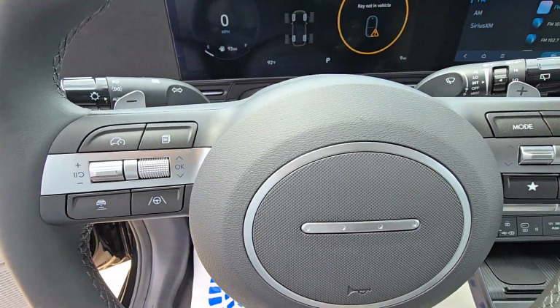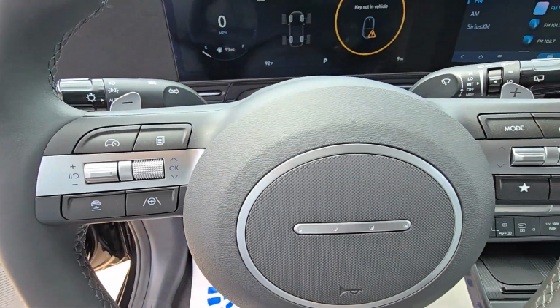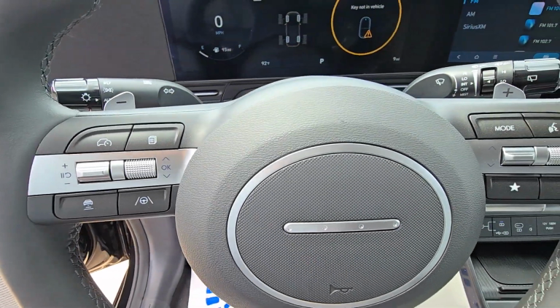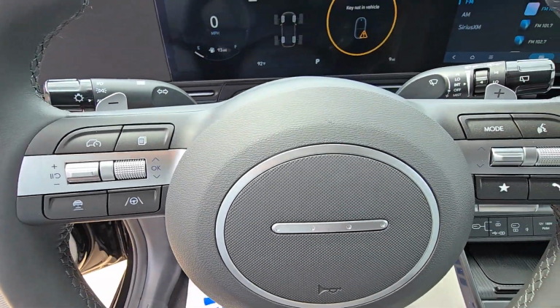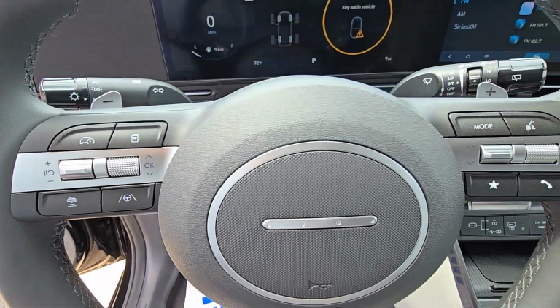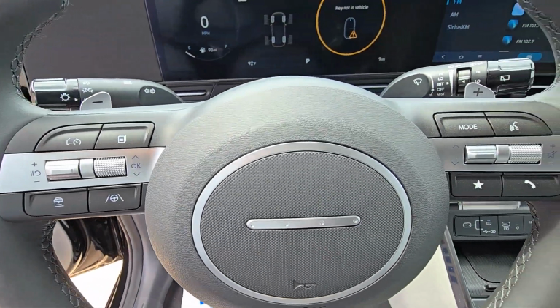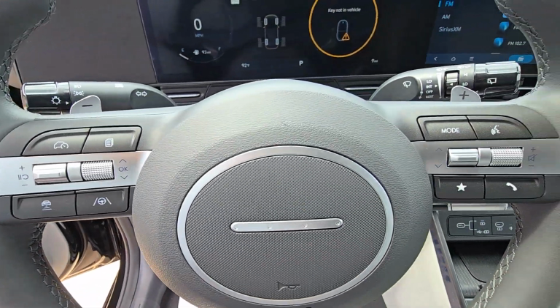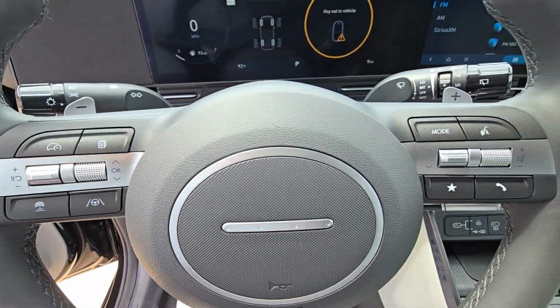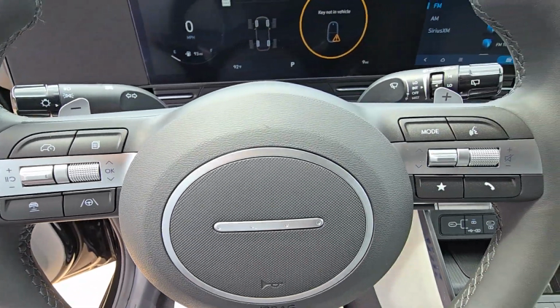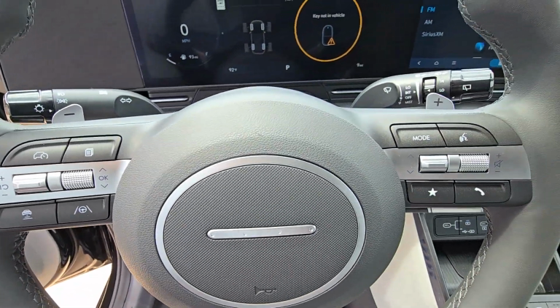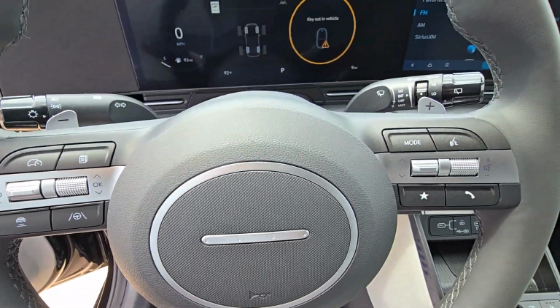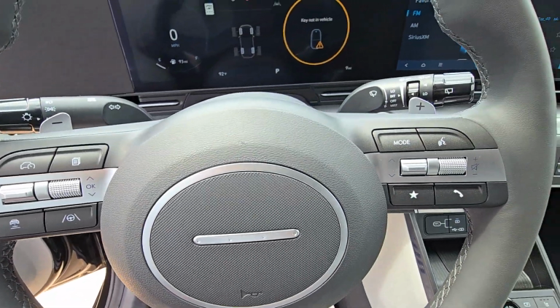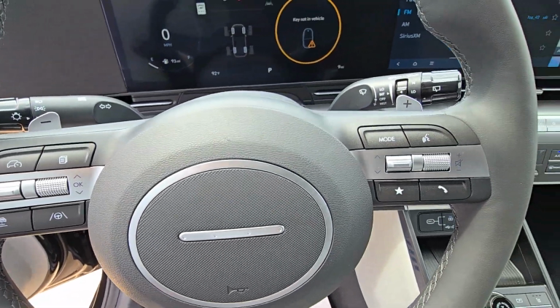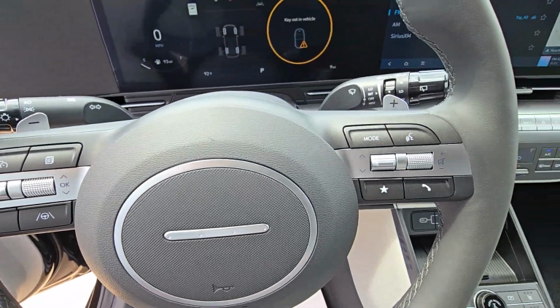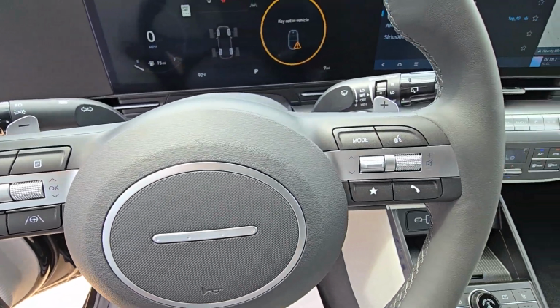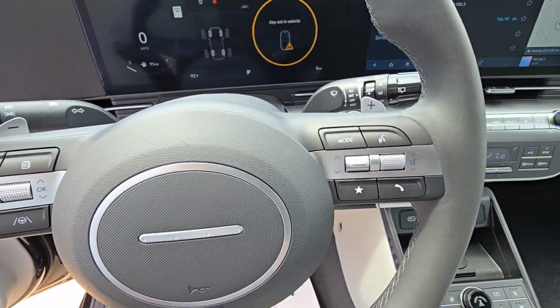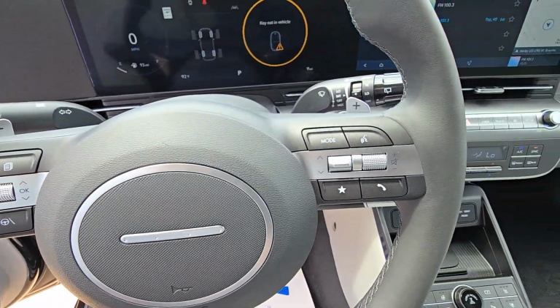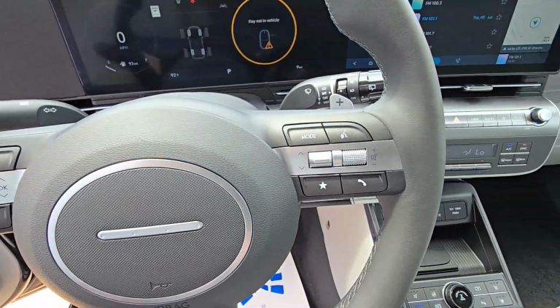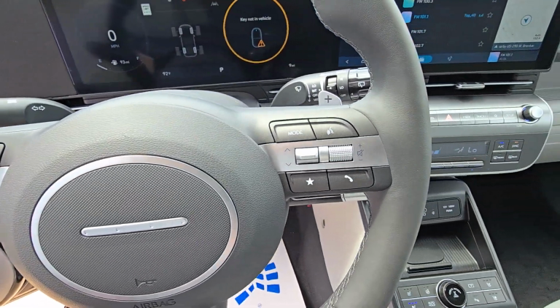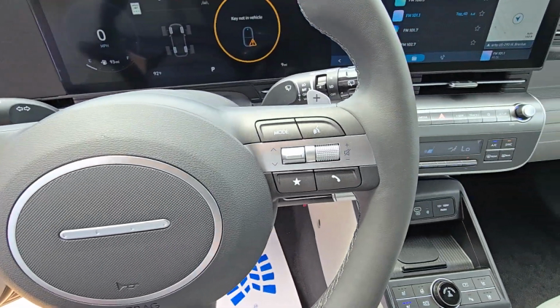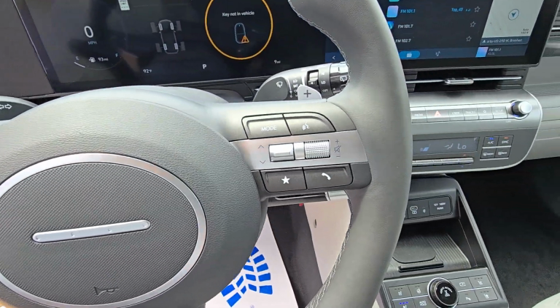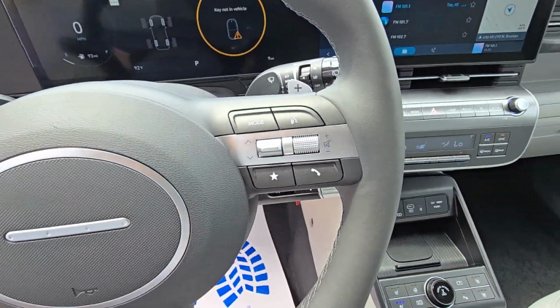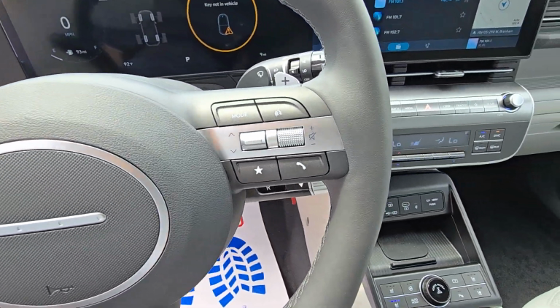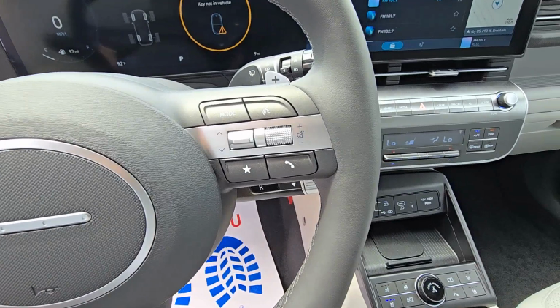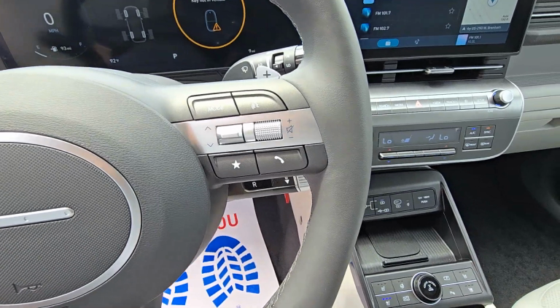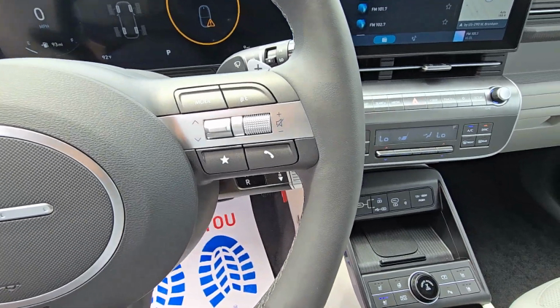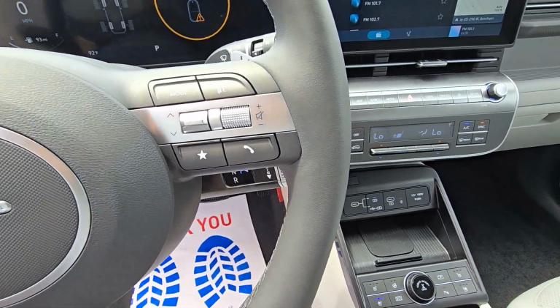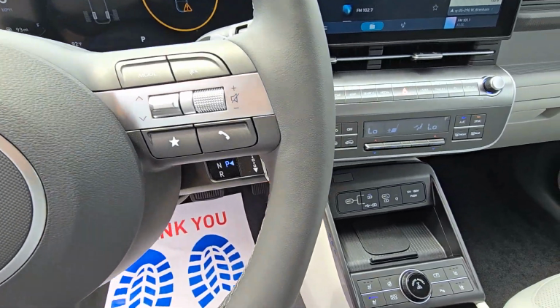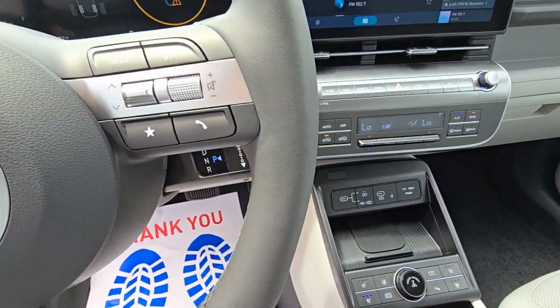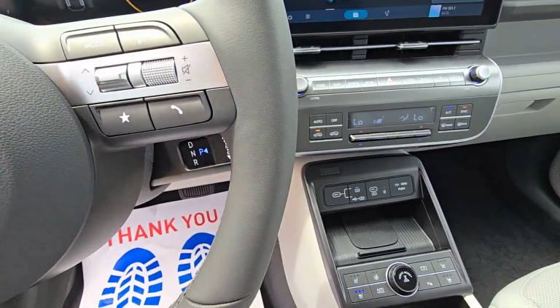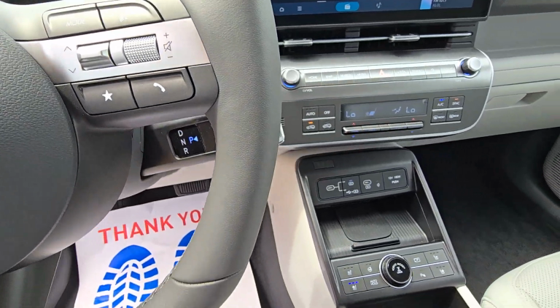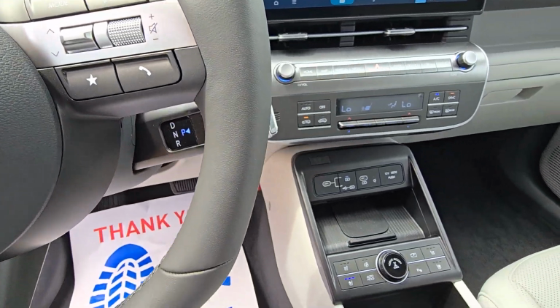Proximity key entry, navigation system, turbocharged engine, heated driver's seat.